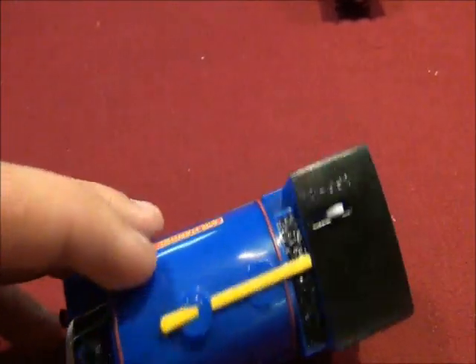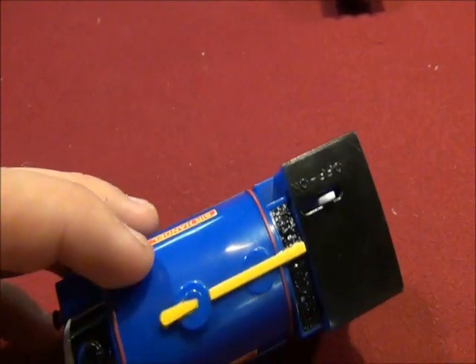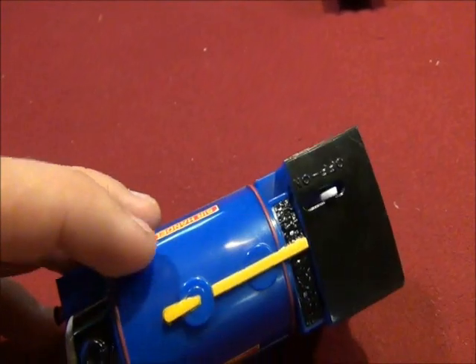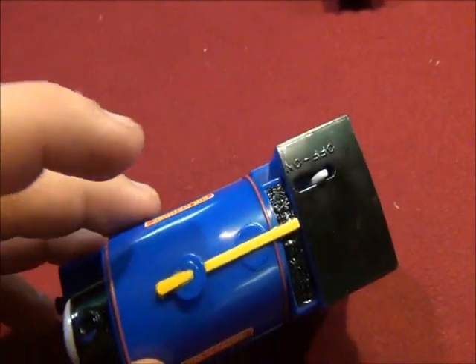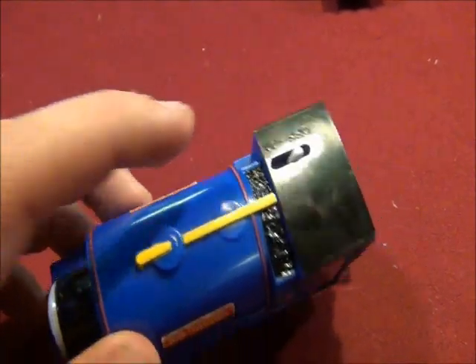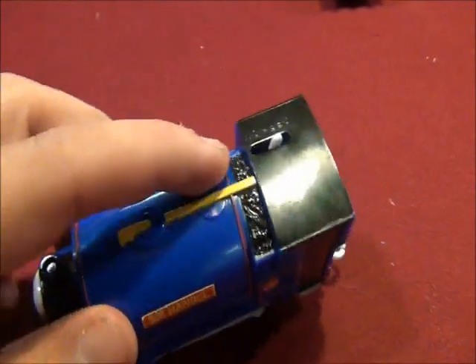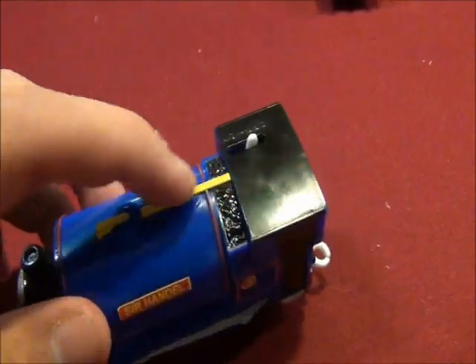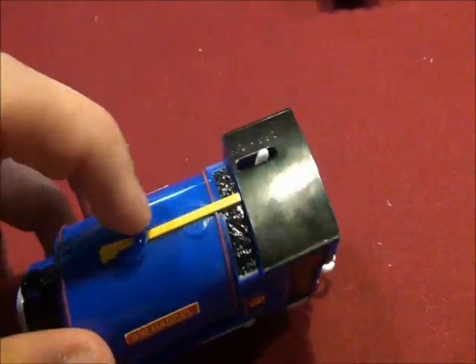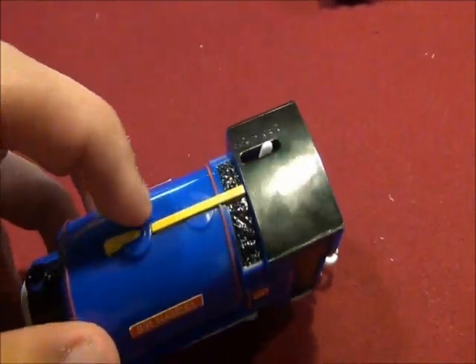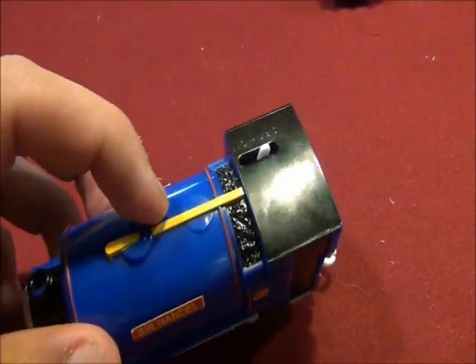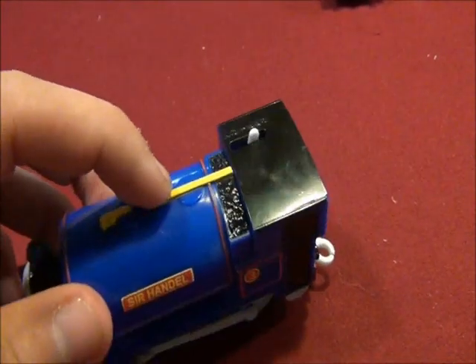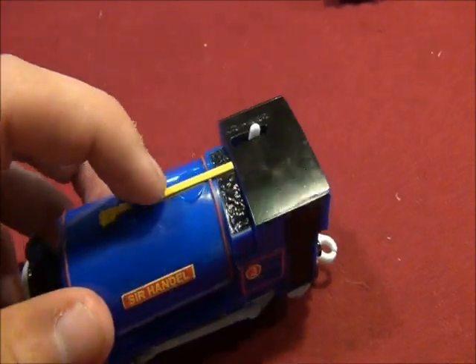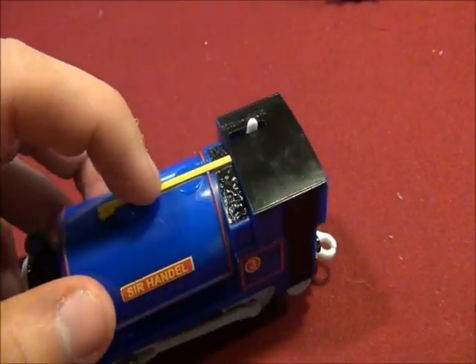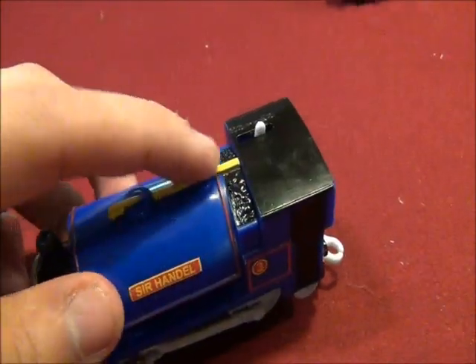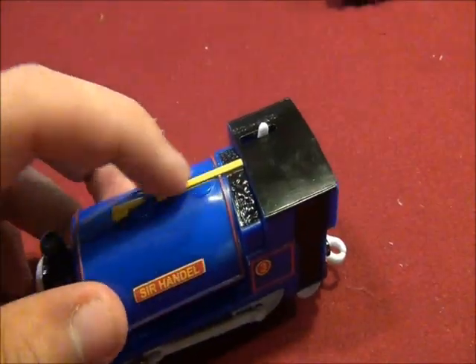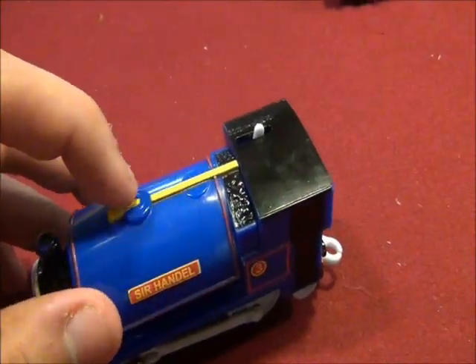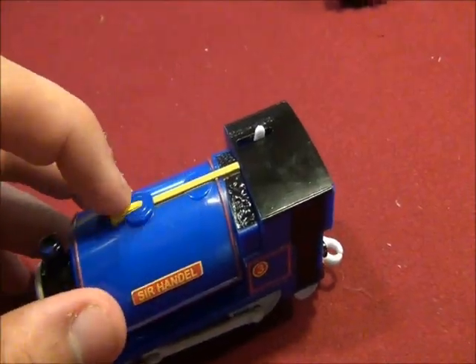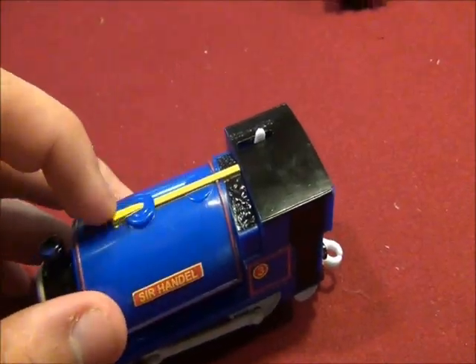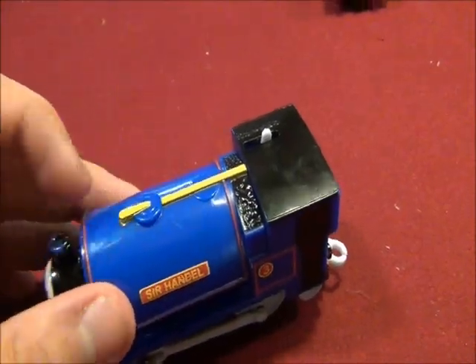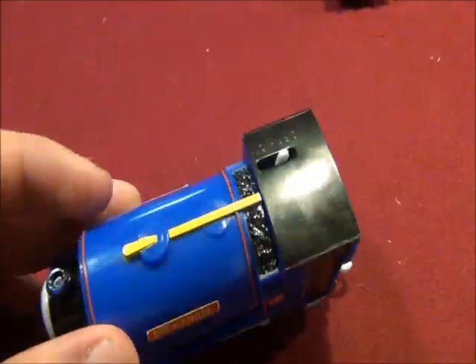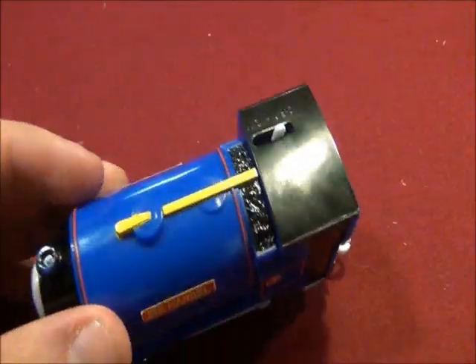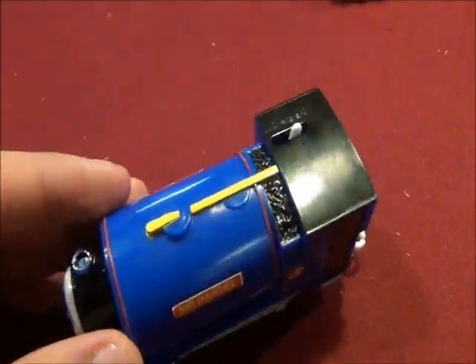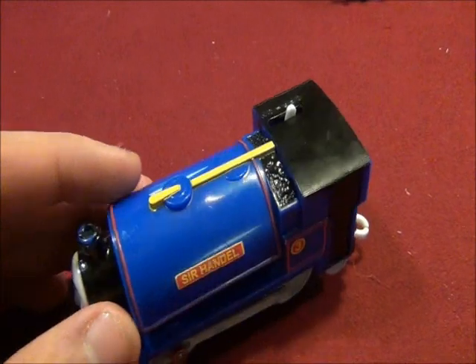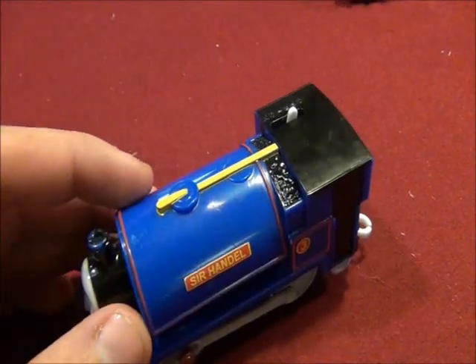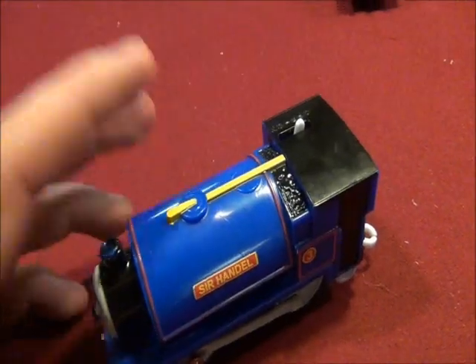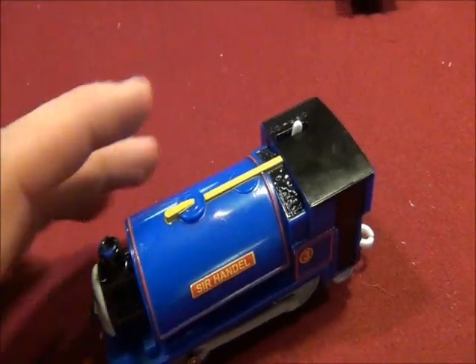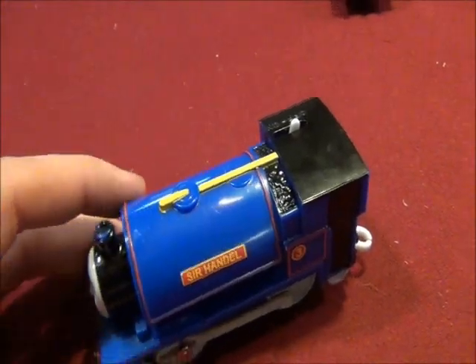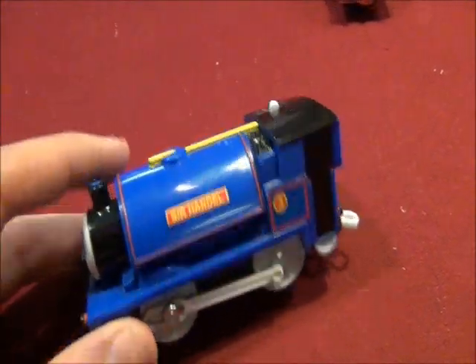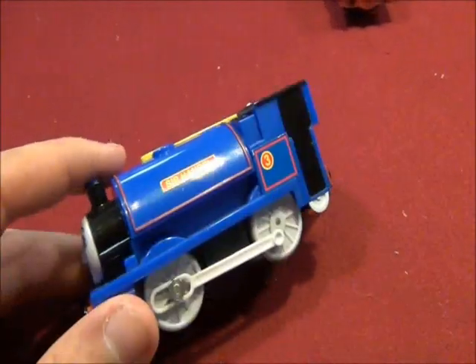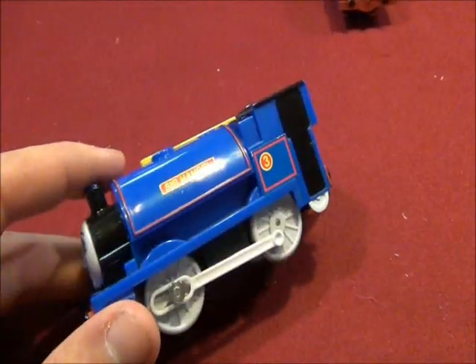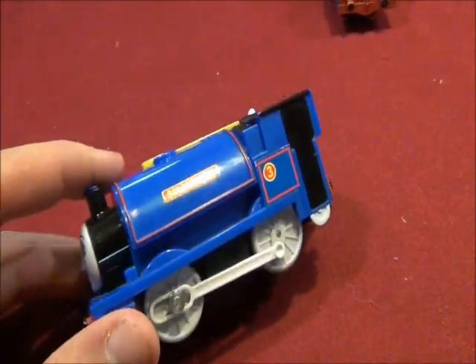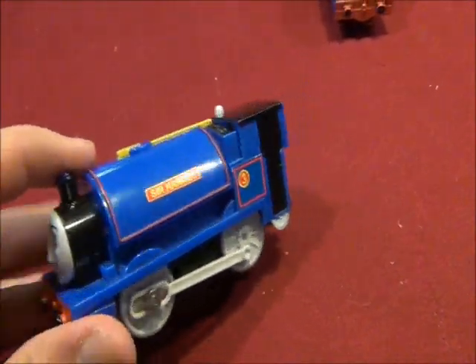See how this part is yellow — it's part of Sir Handel's boiler.